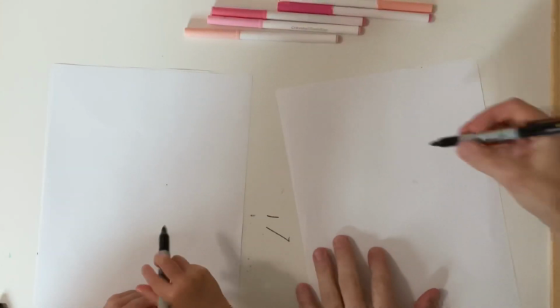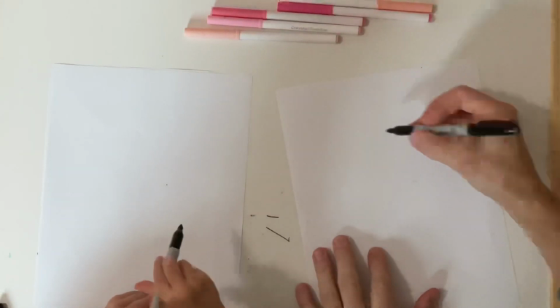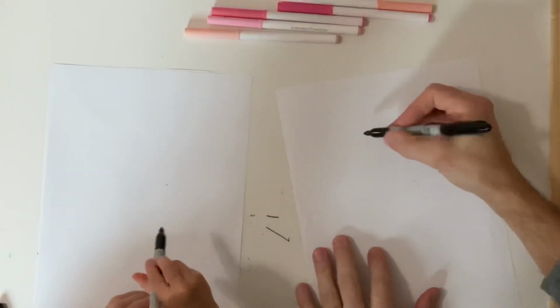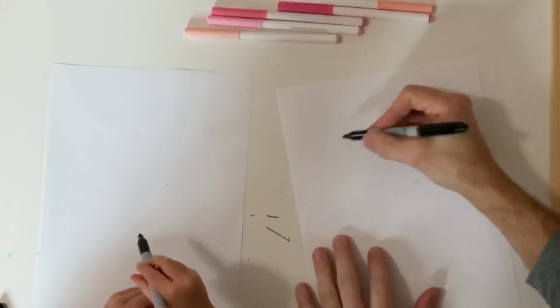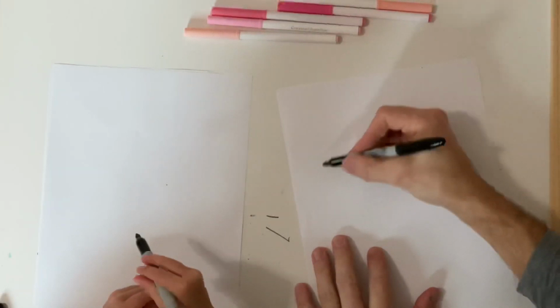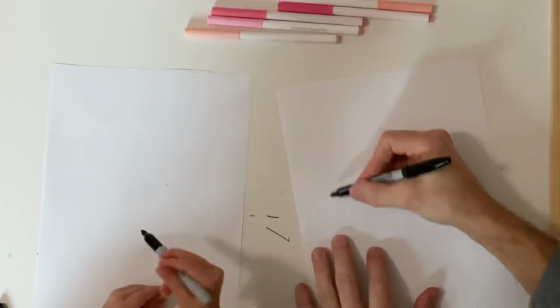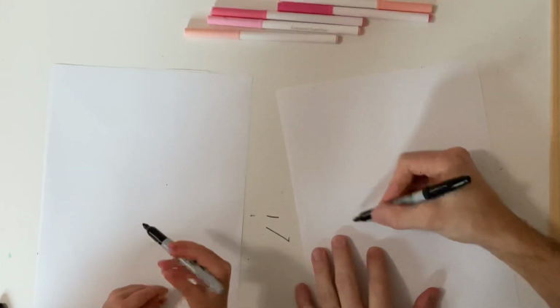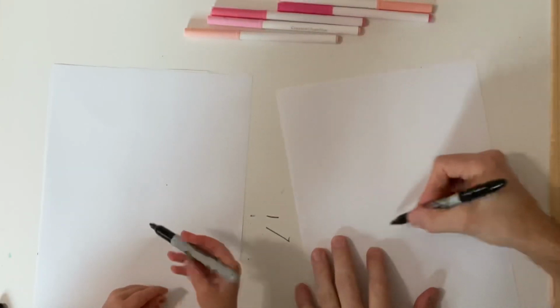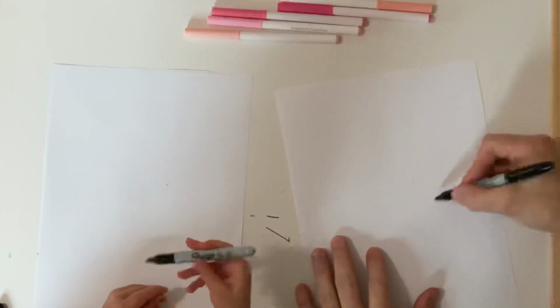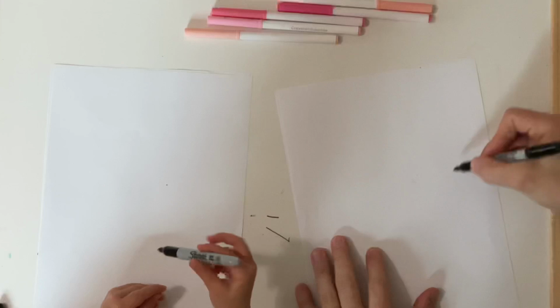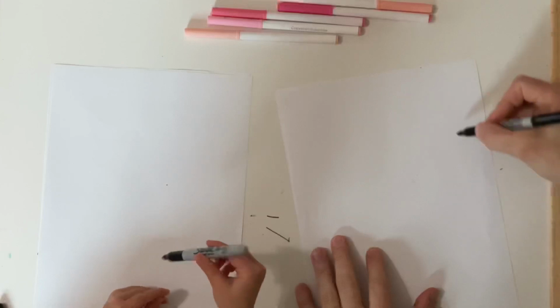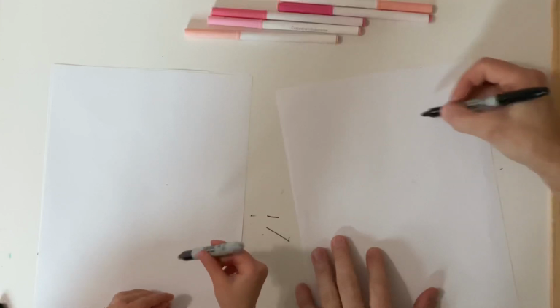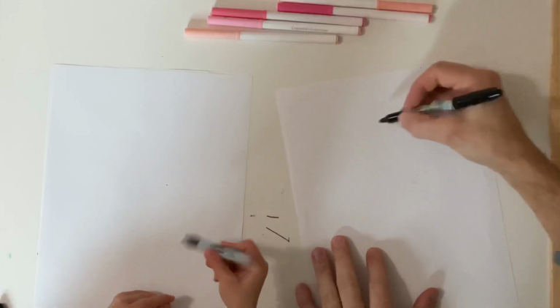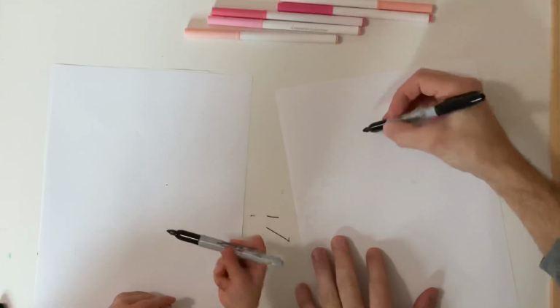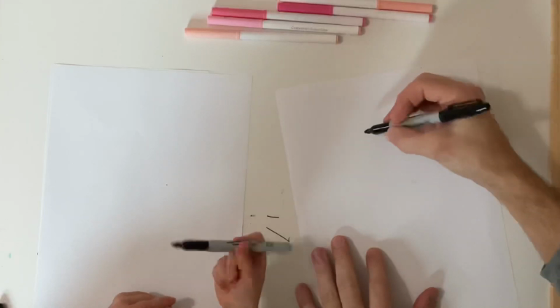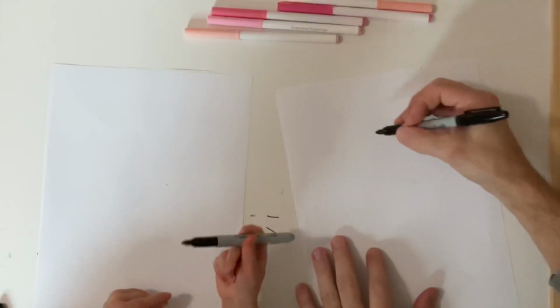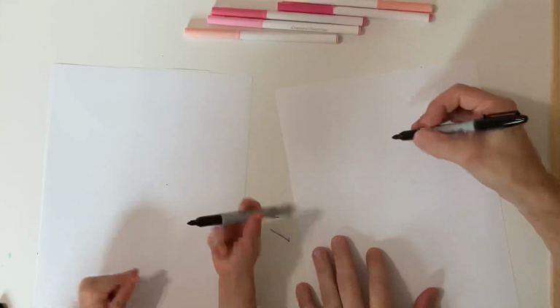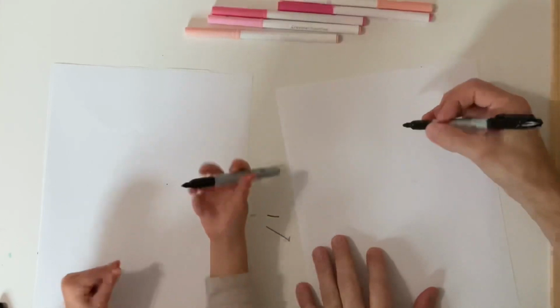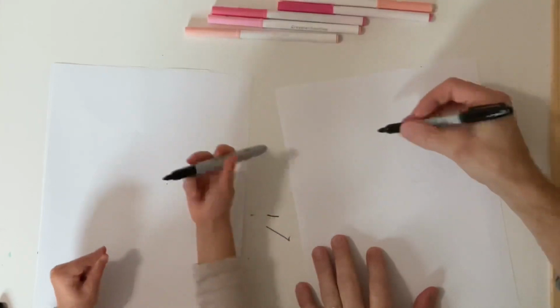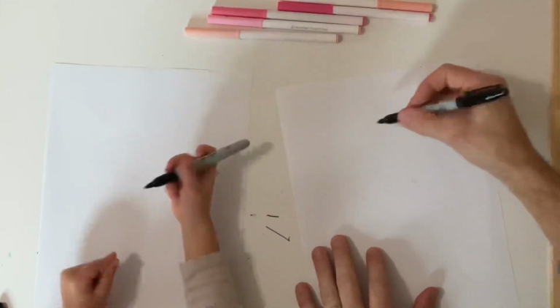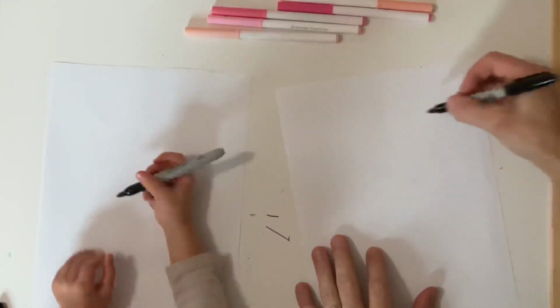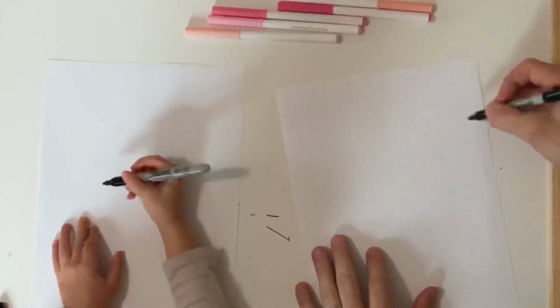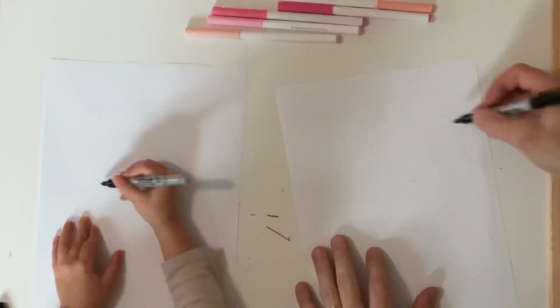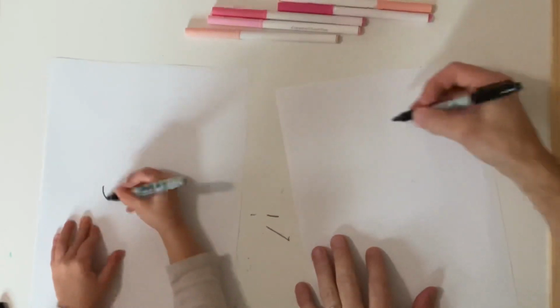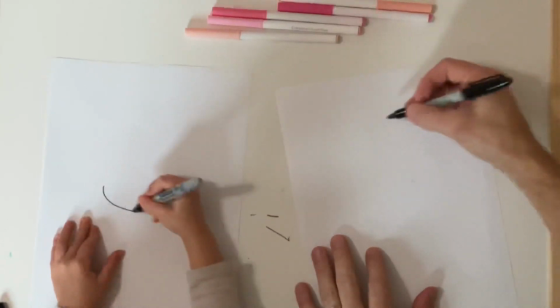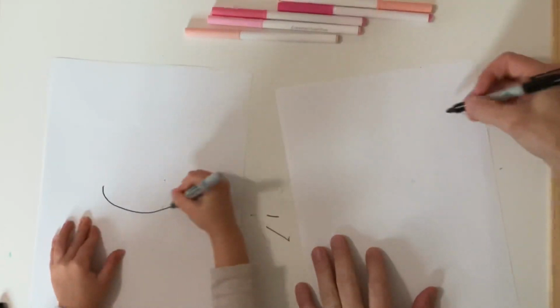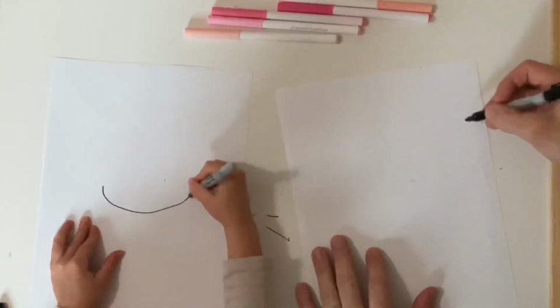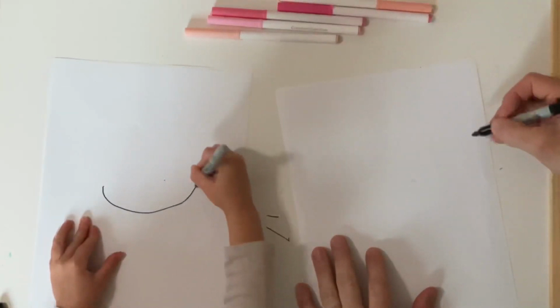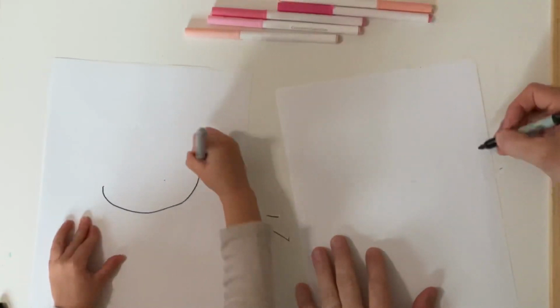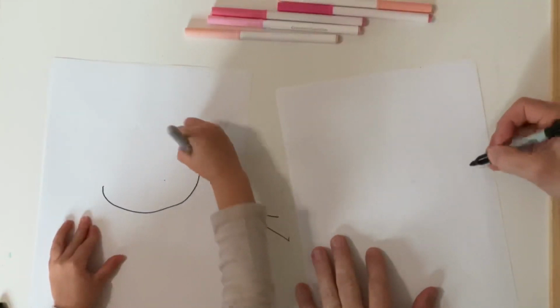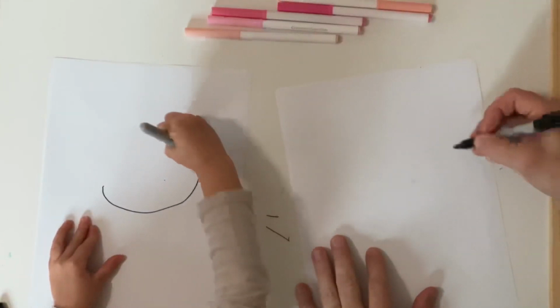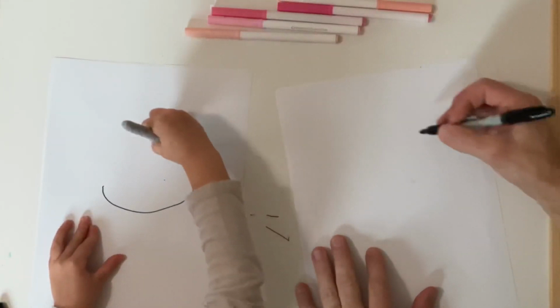We're going to start out by drawing an oval right in the middle of the page, which kind of sticks out more to the one side.